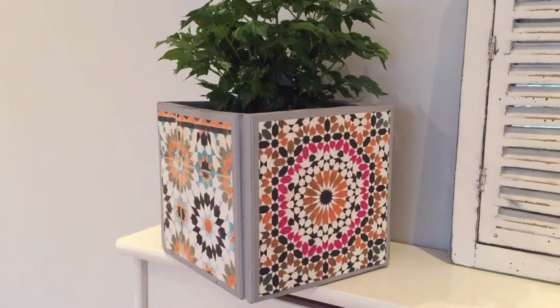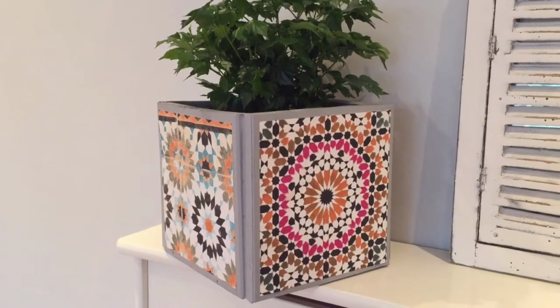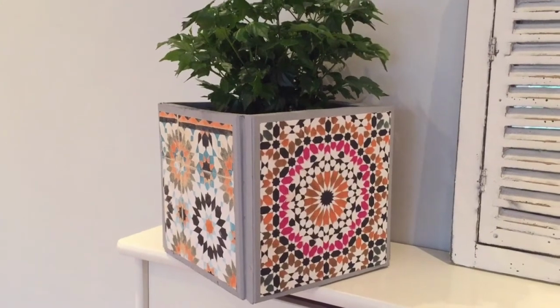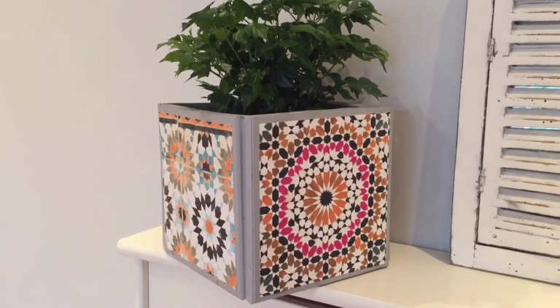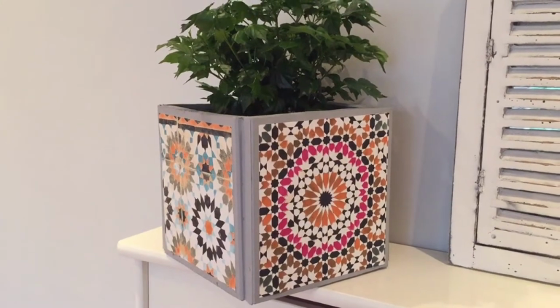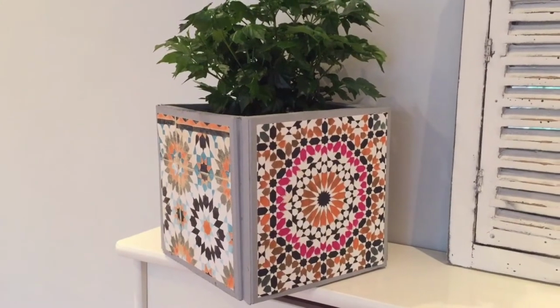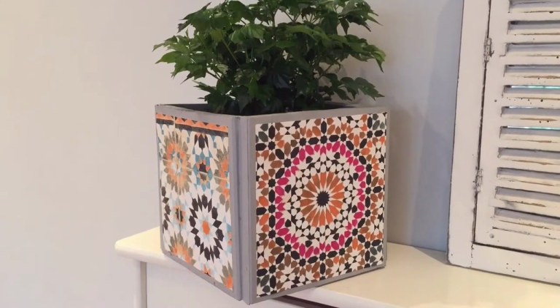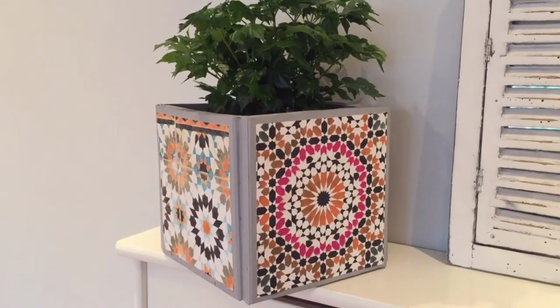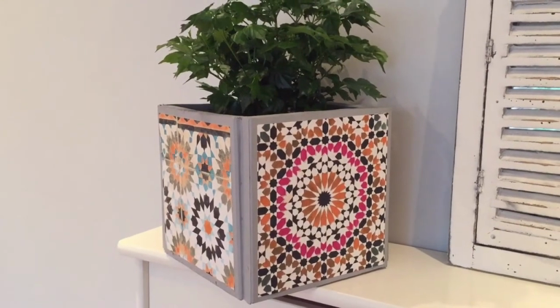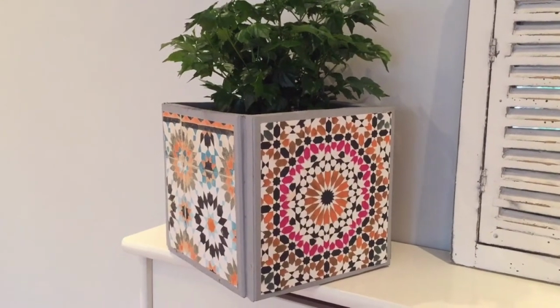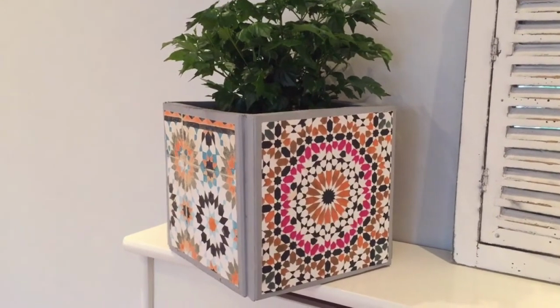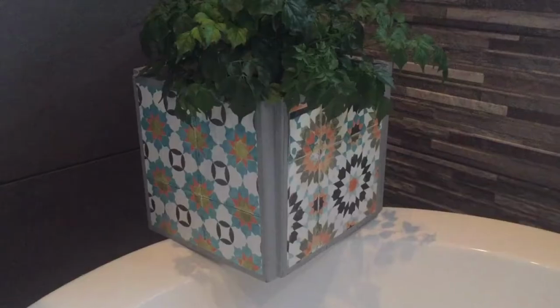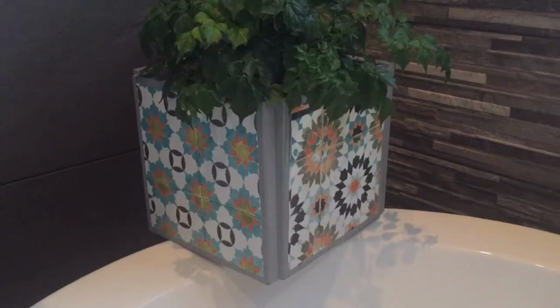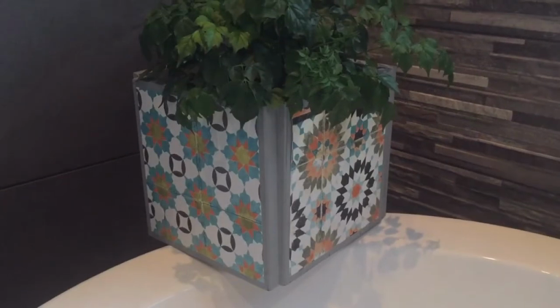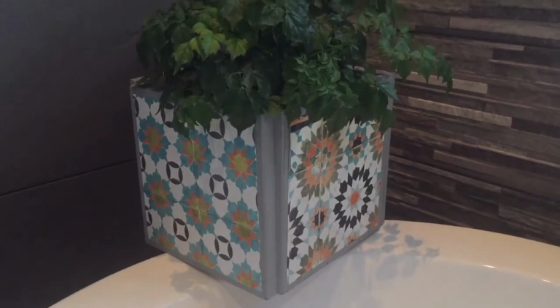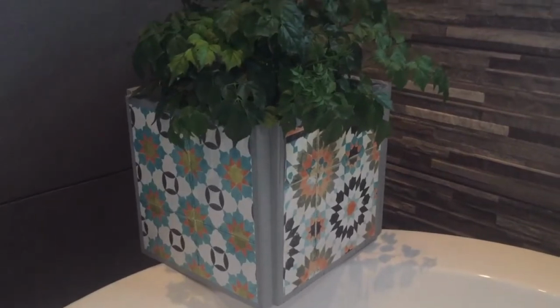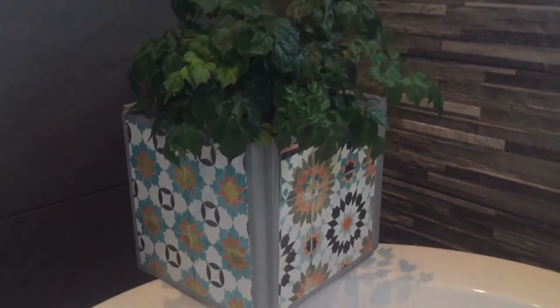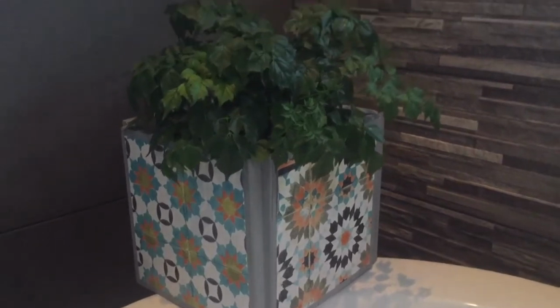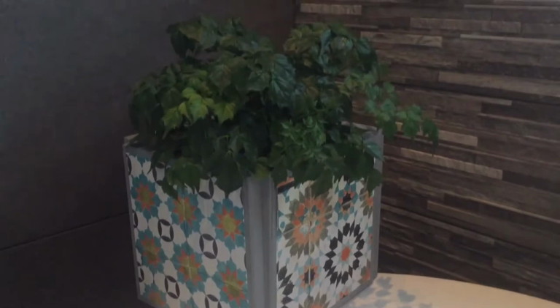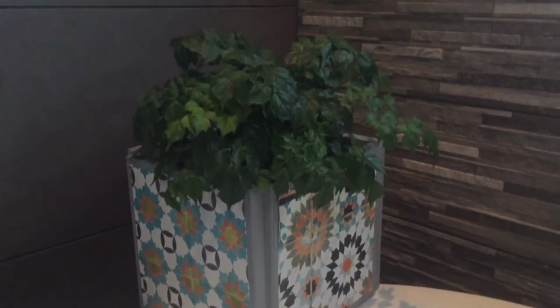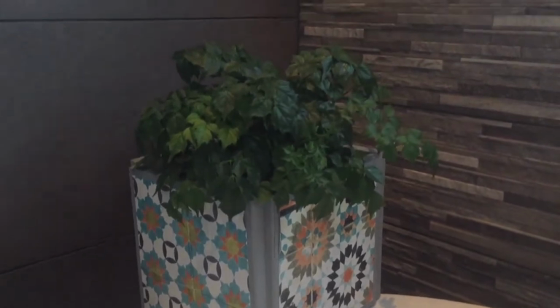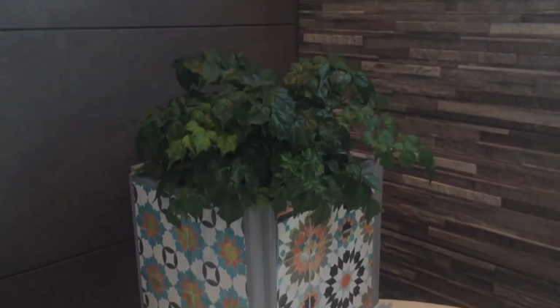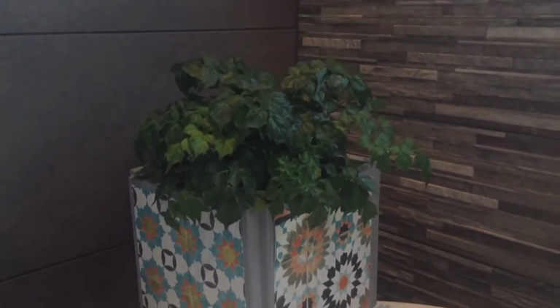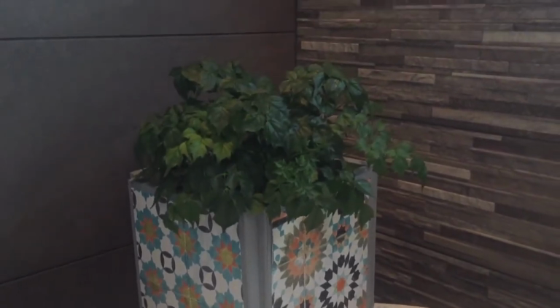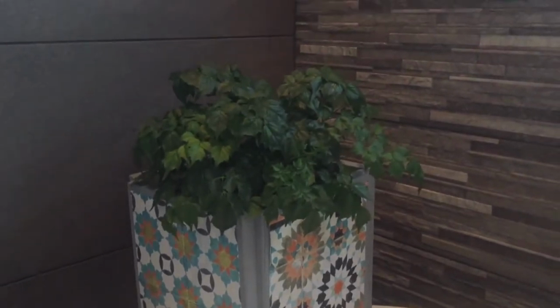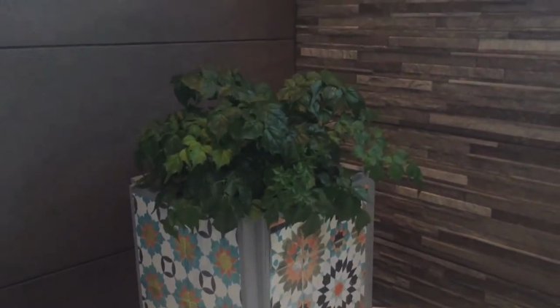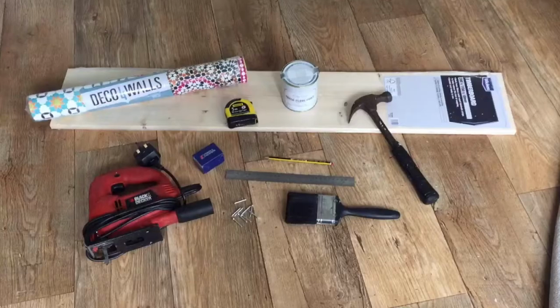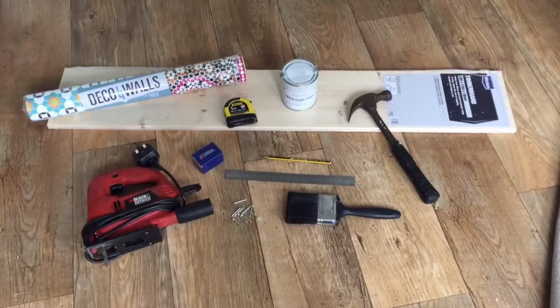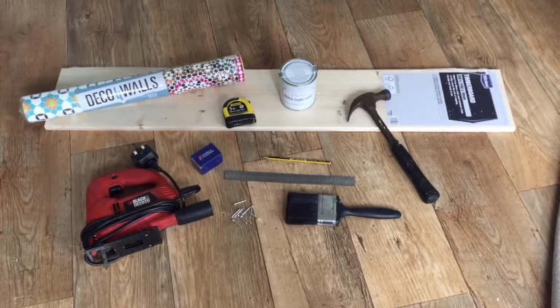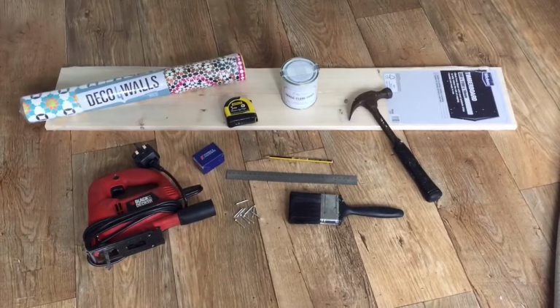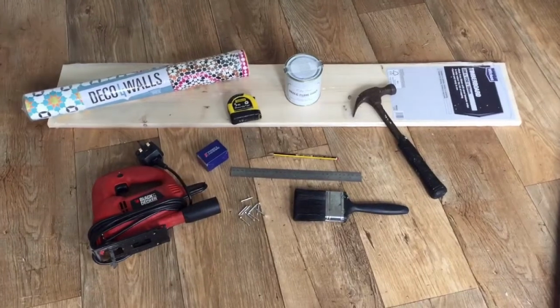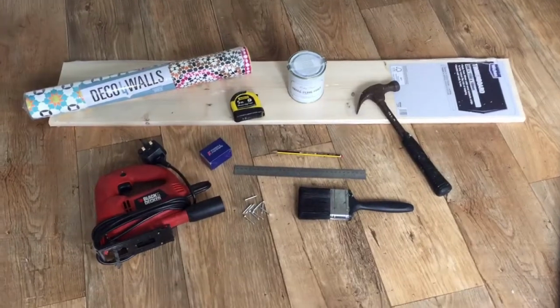I'm going to show you how easy it is to make this Moroccan style concrete tile plant pot.